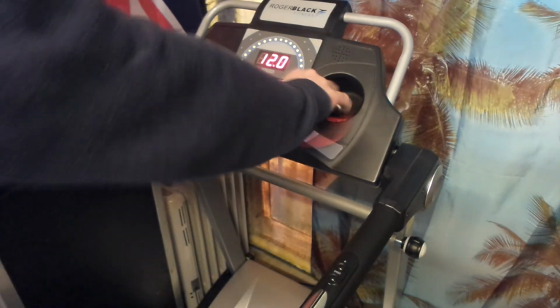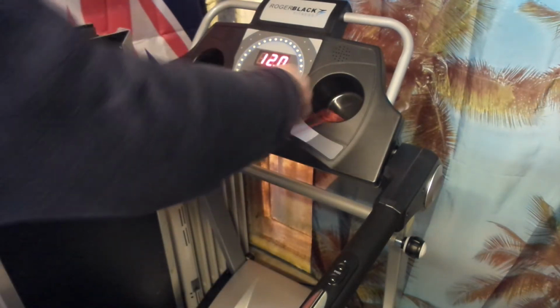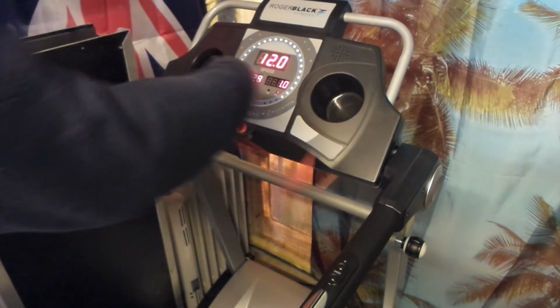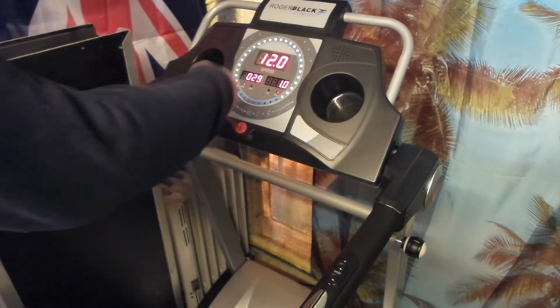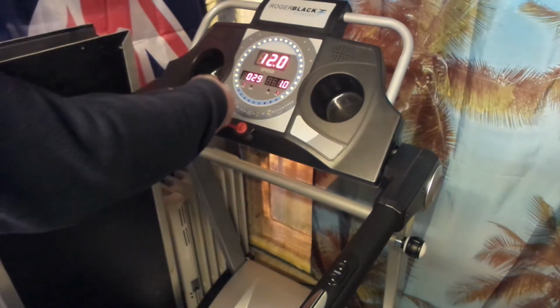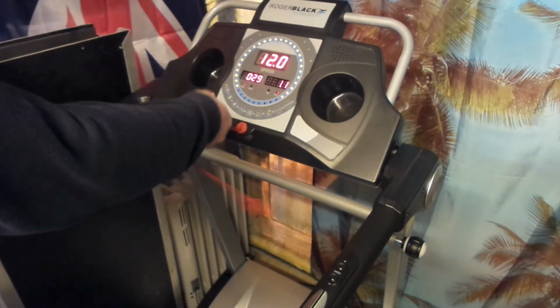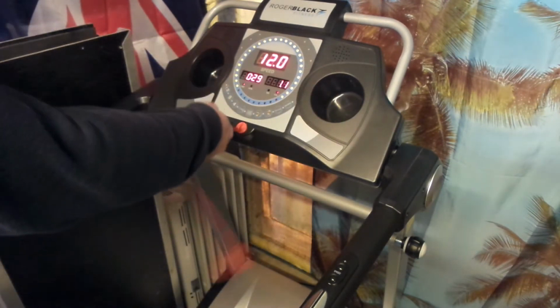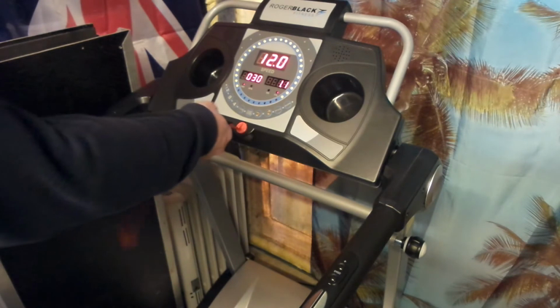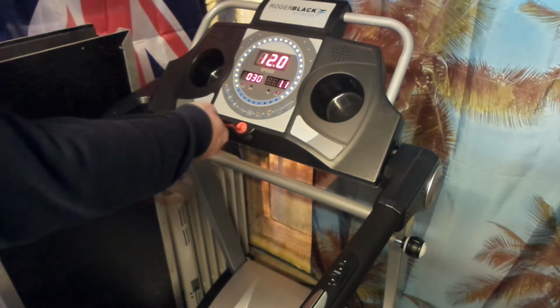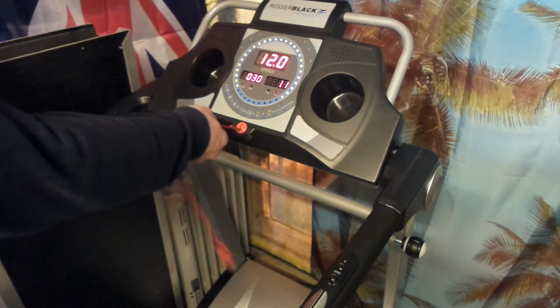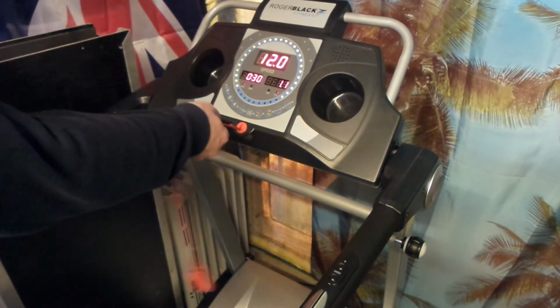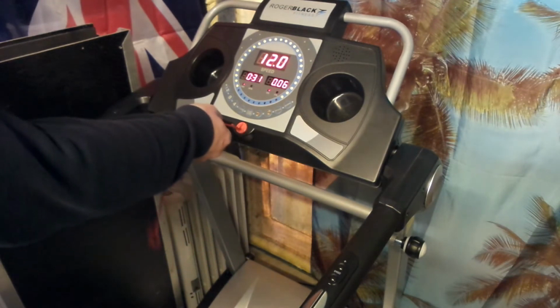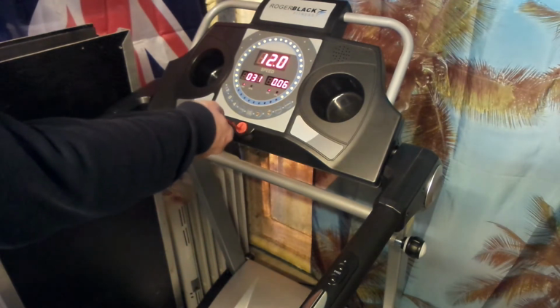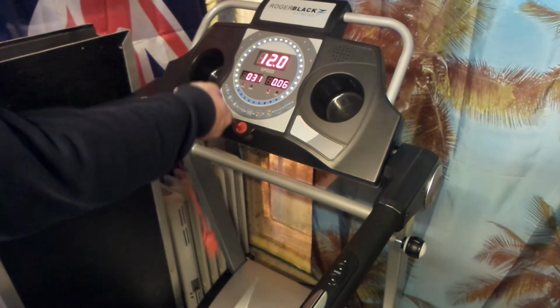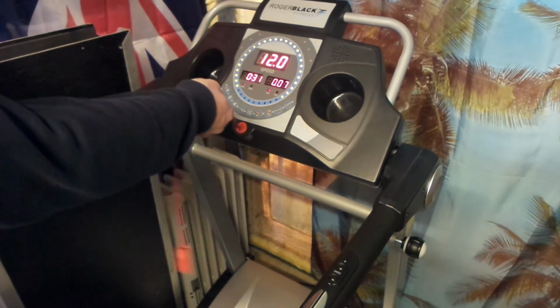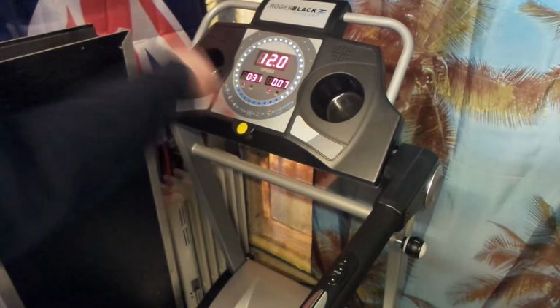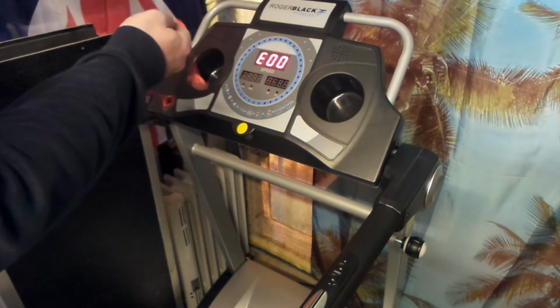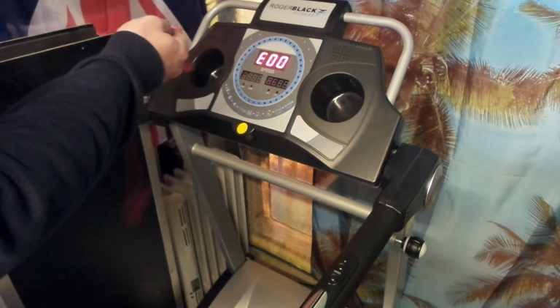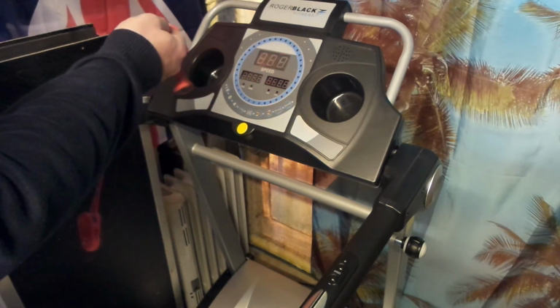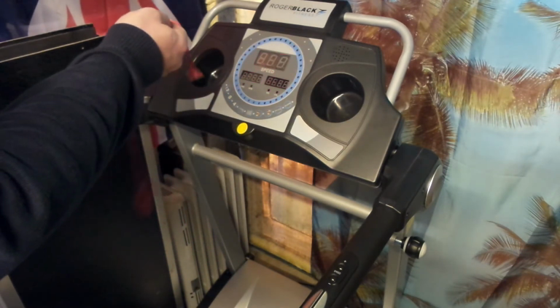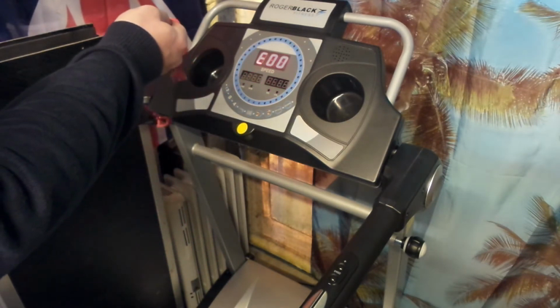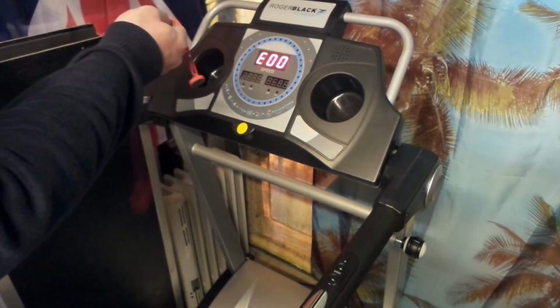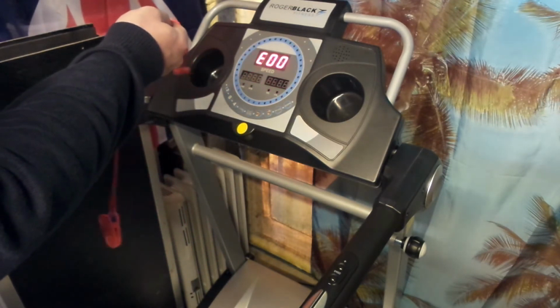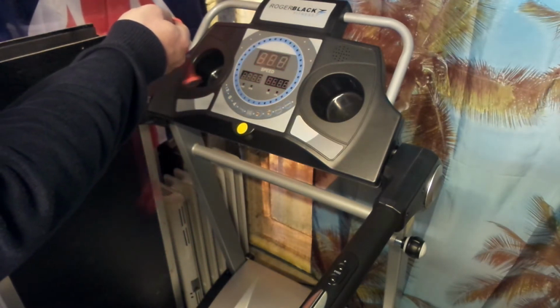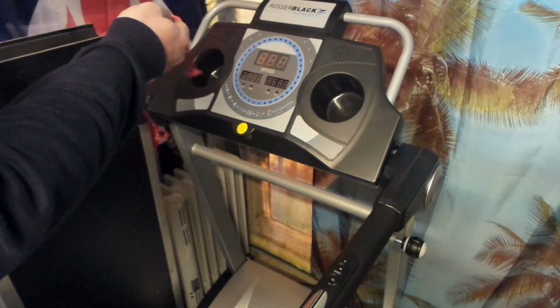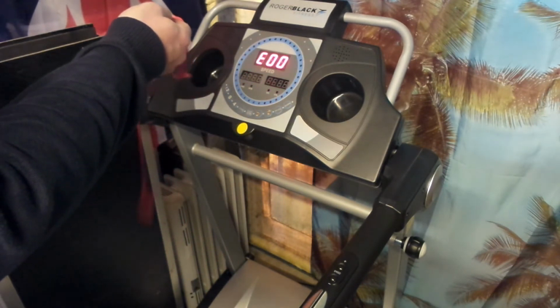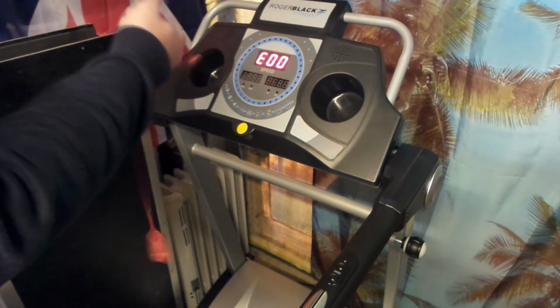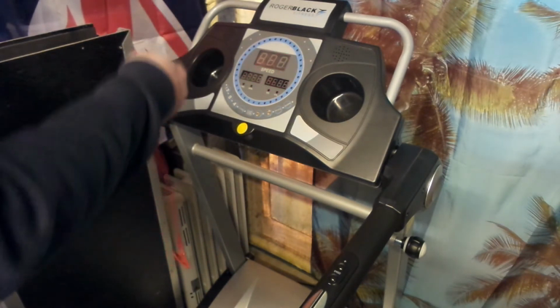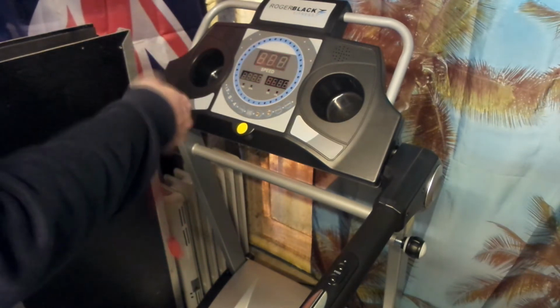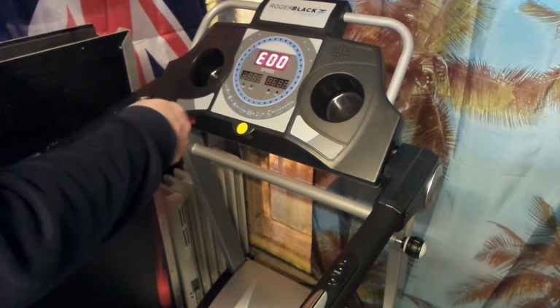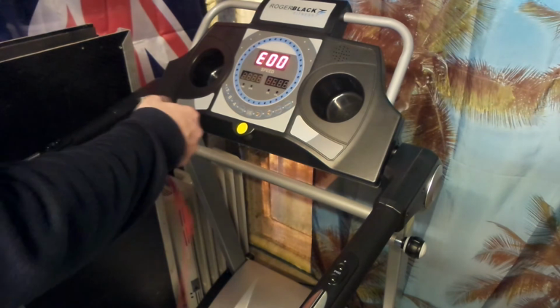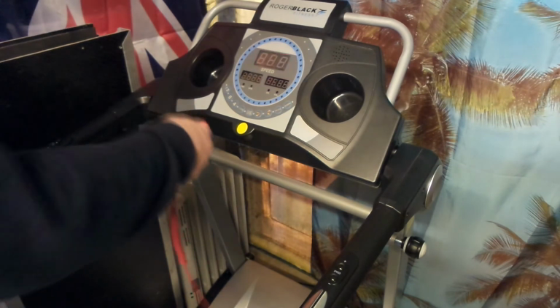Now we're going to test the safety switch. As you can see, it's working fine.